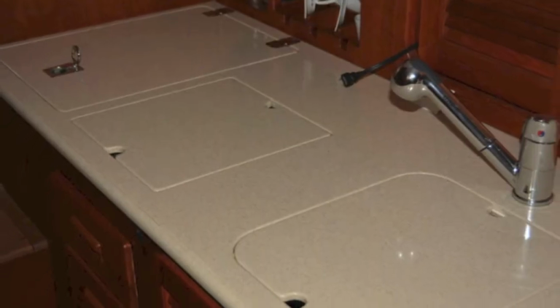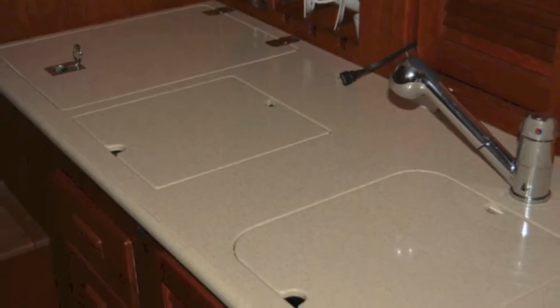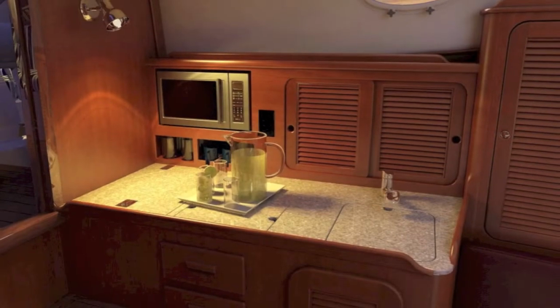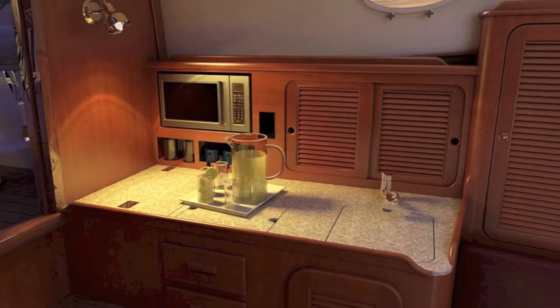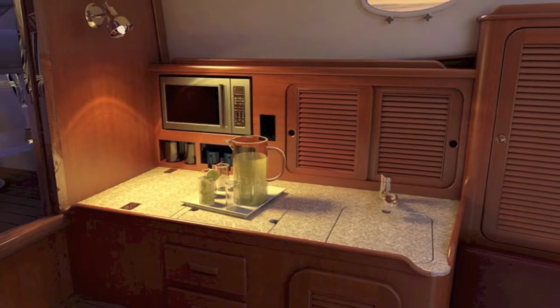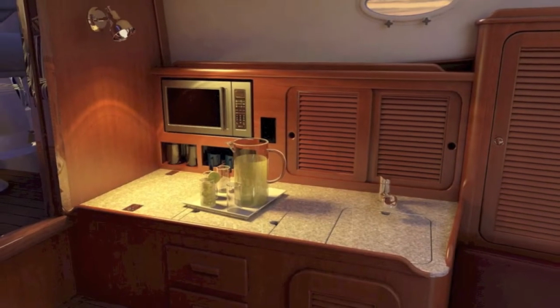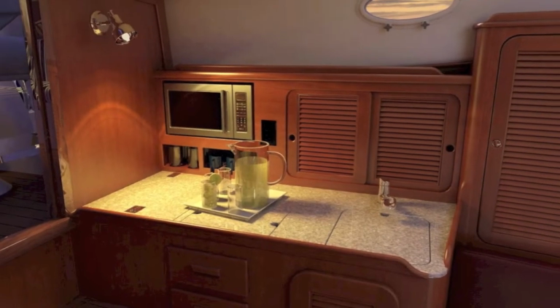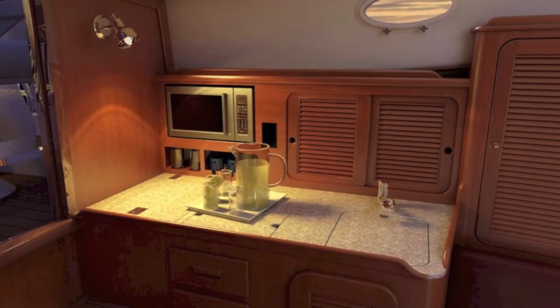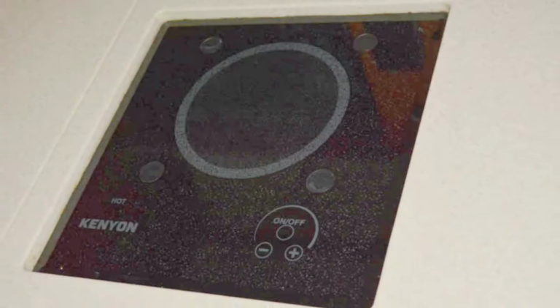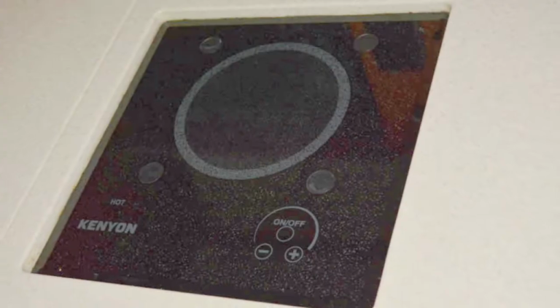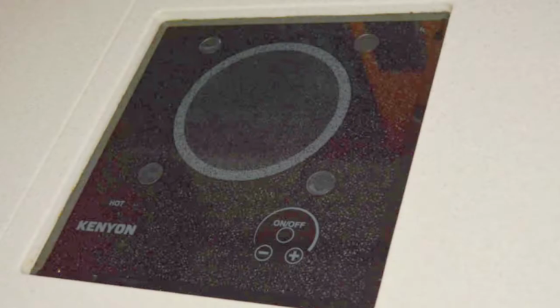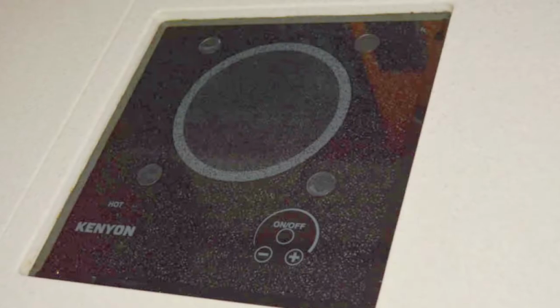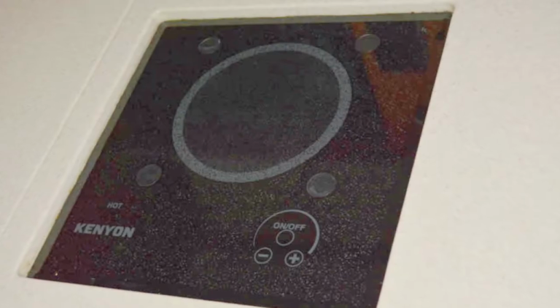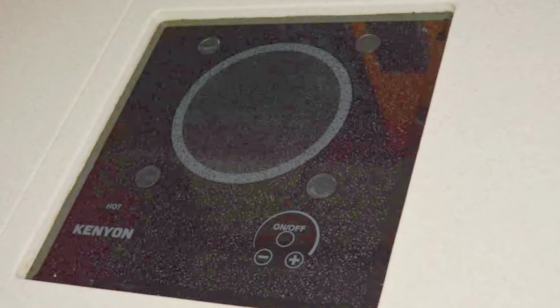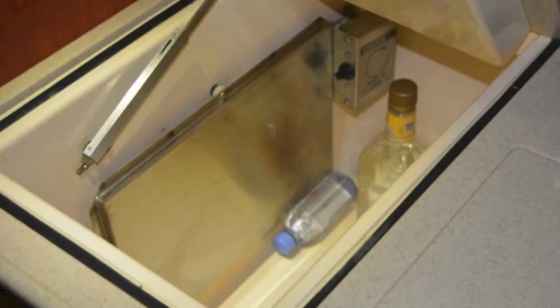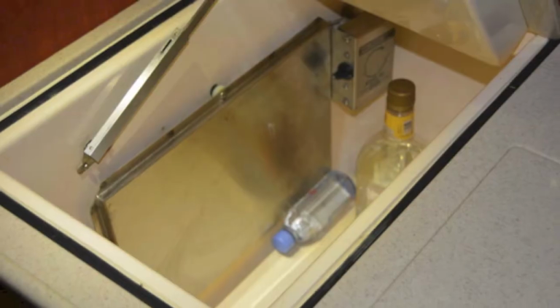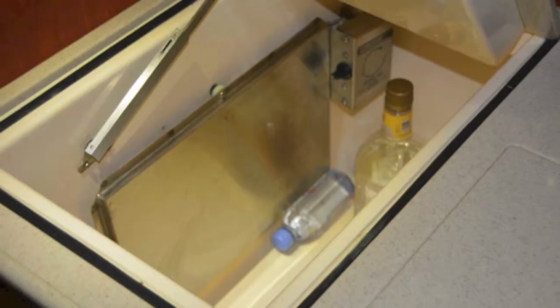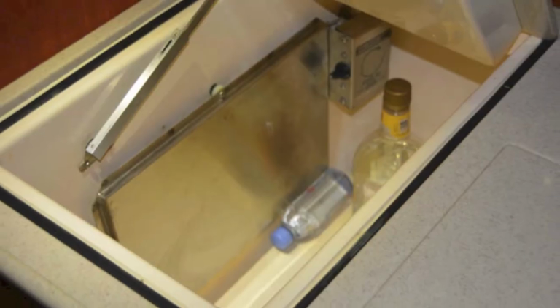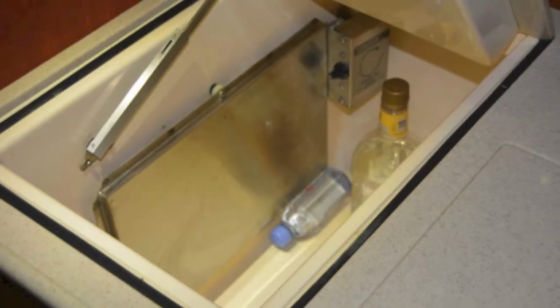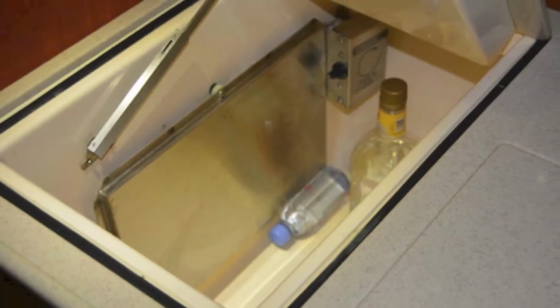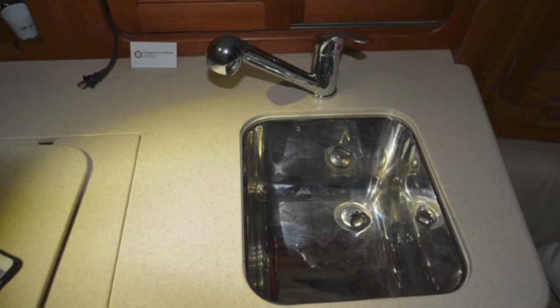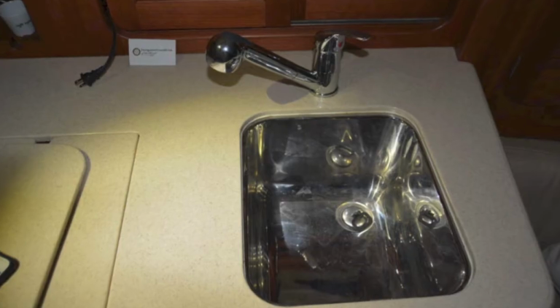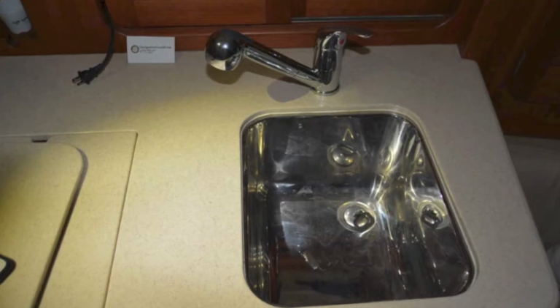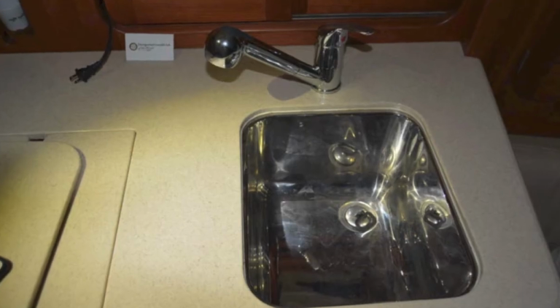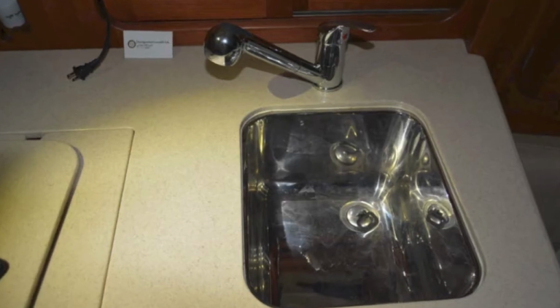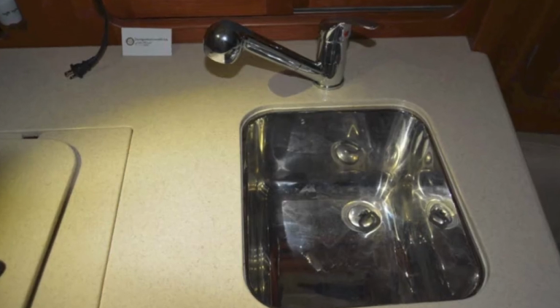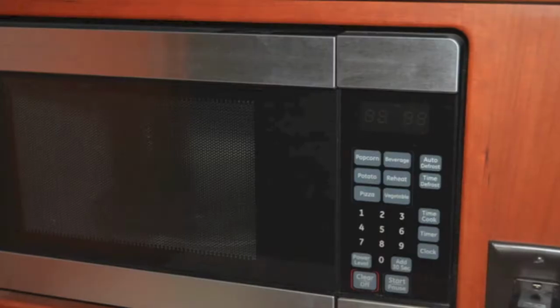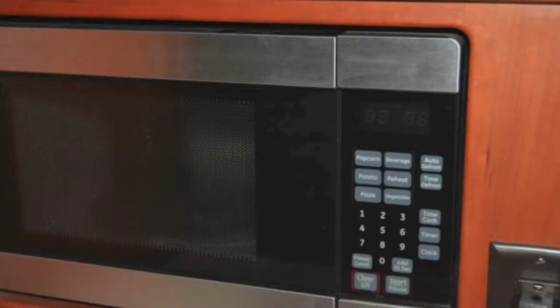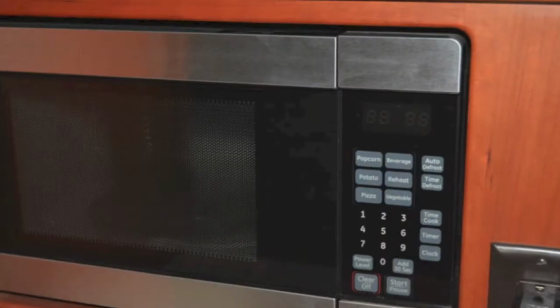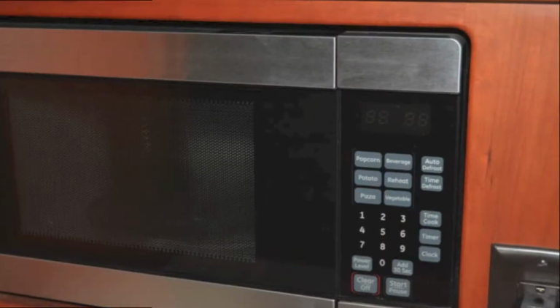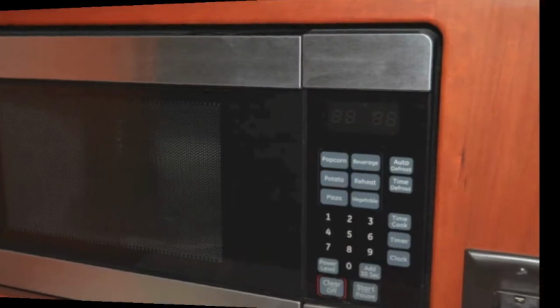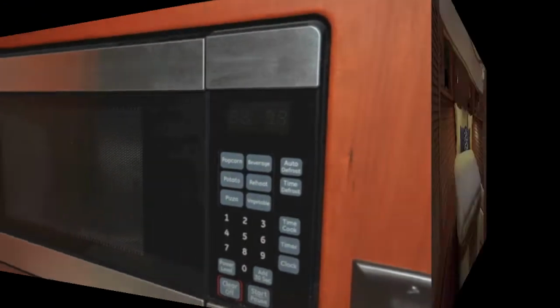There's your galley — fully equipped with a hot top, microwave, deep freeze, and sink.